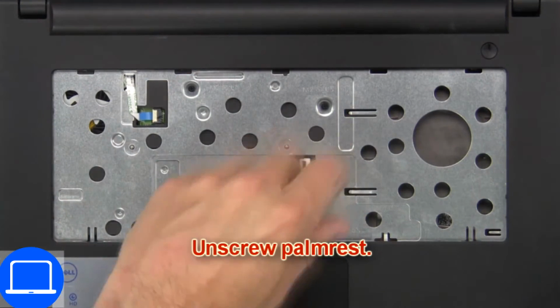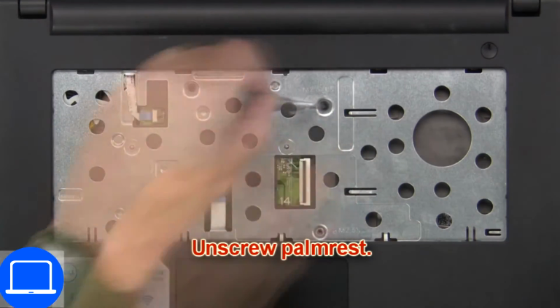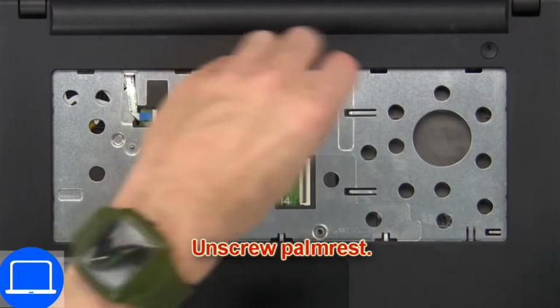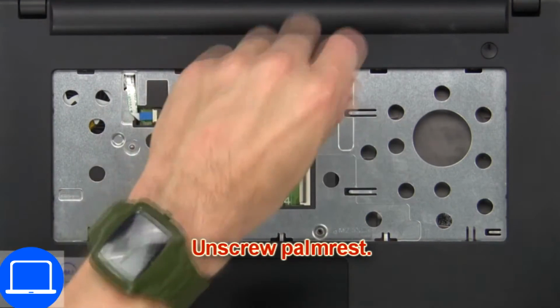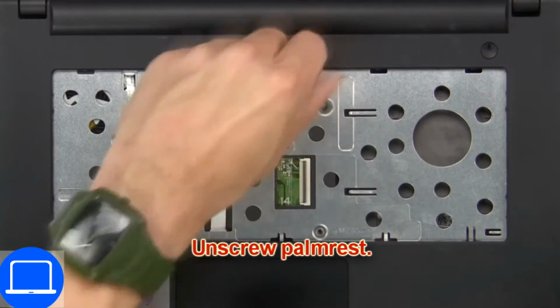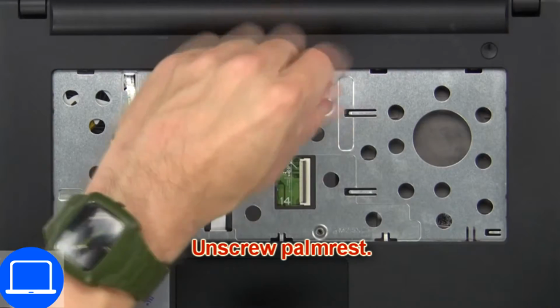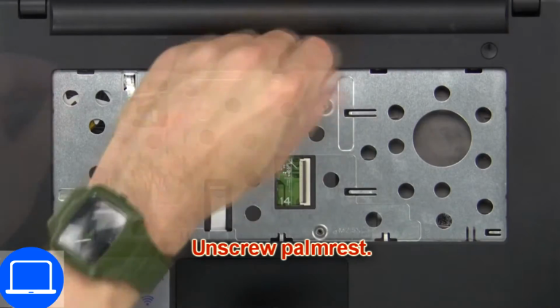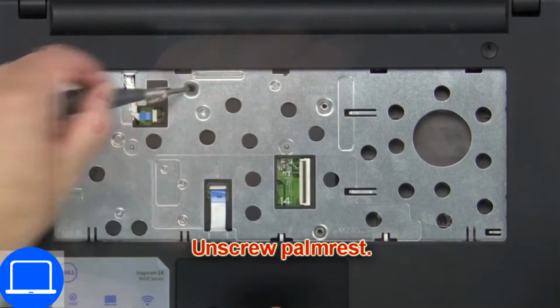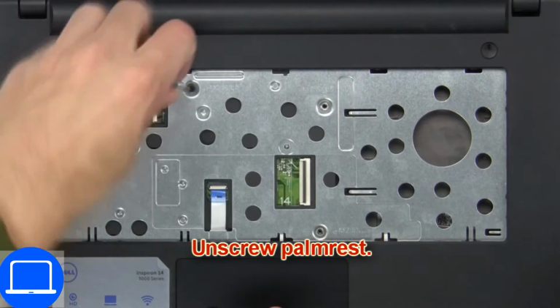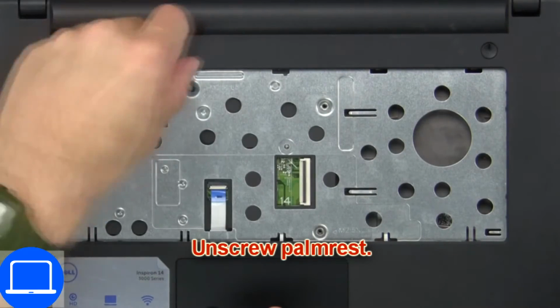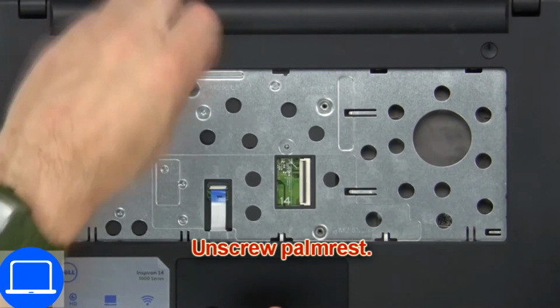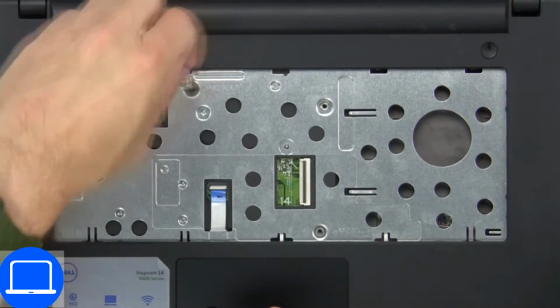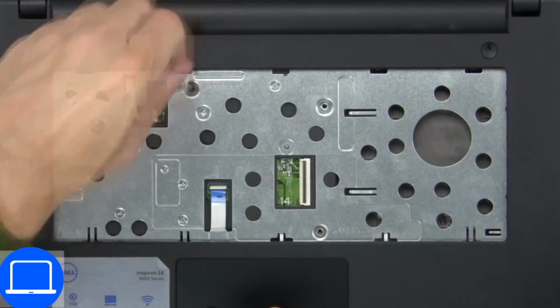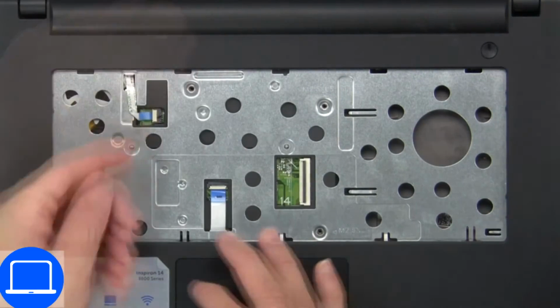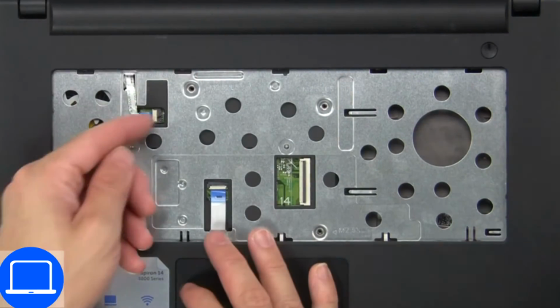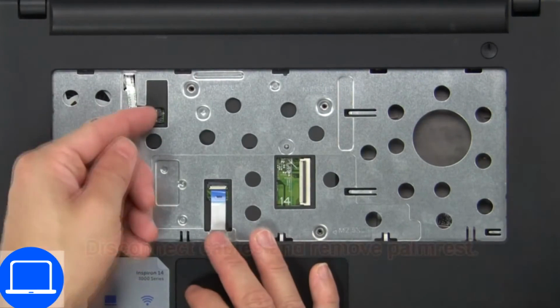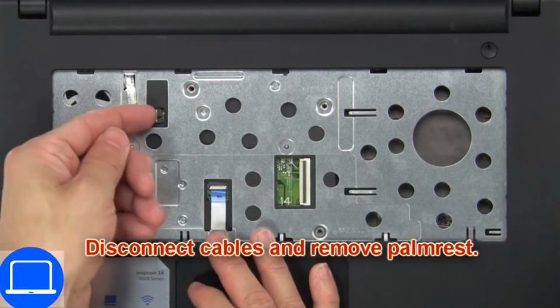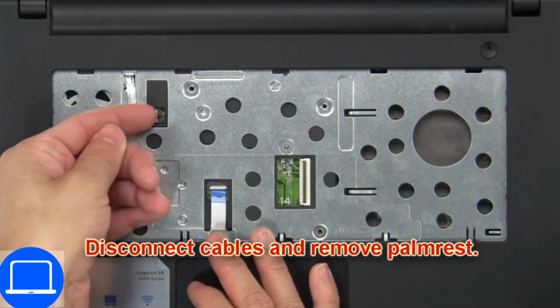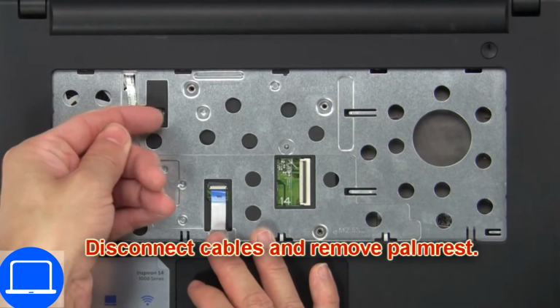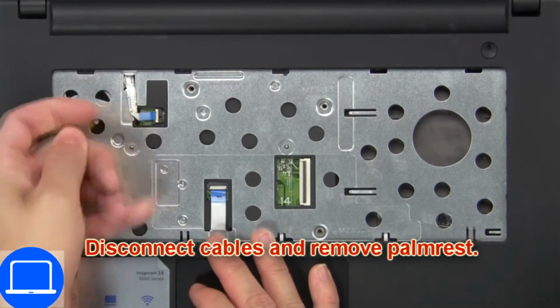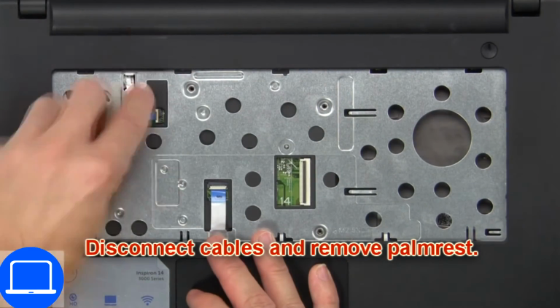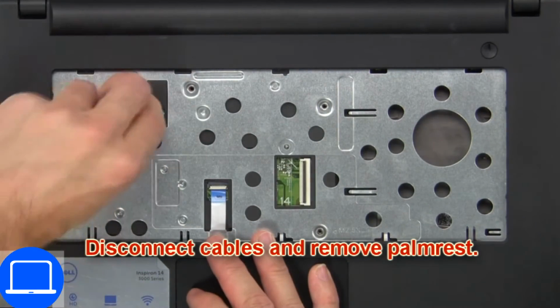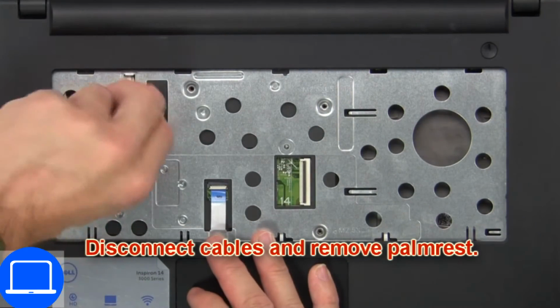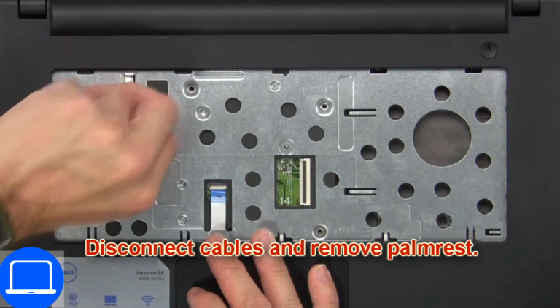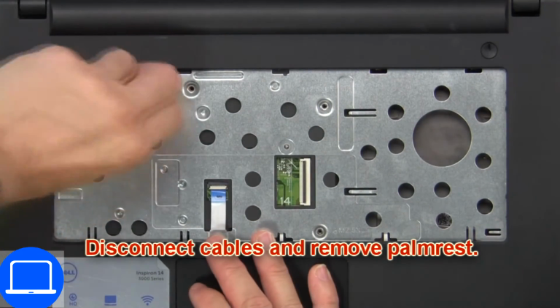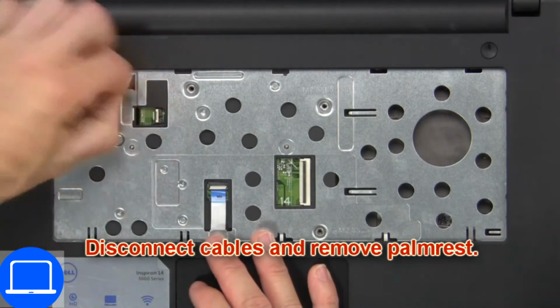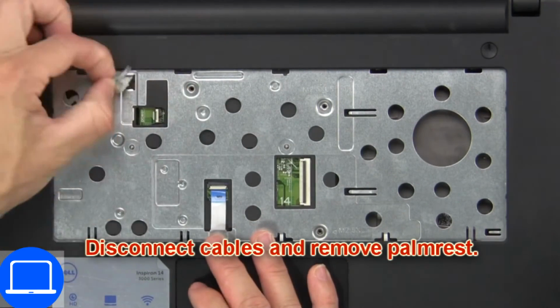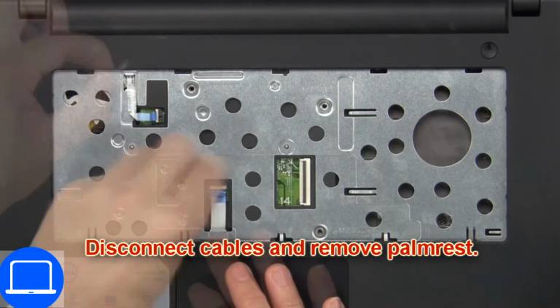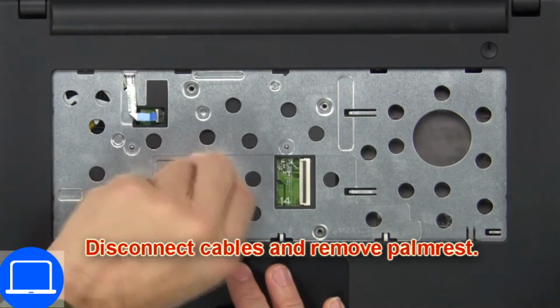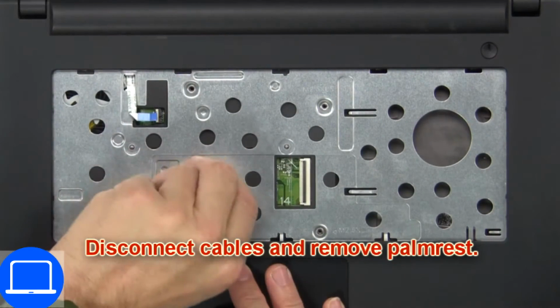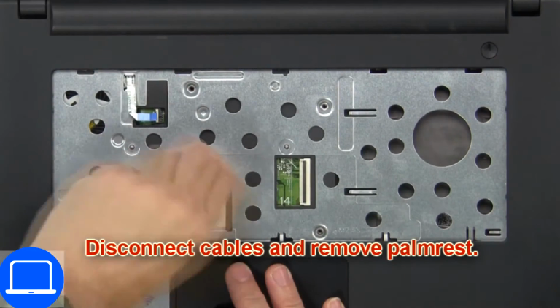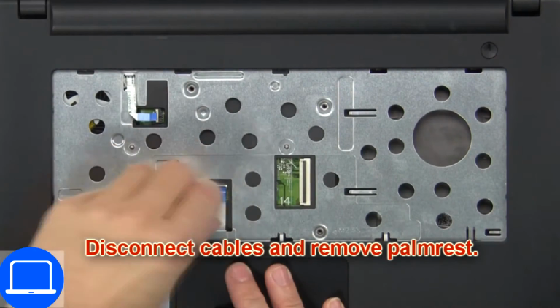Now unscrew the palm rest. Then disconnect the cables and remove the palm rest.